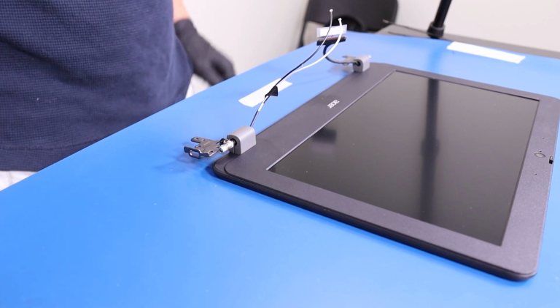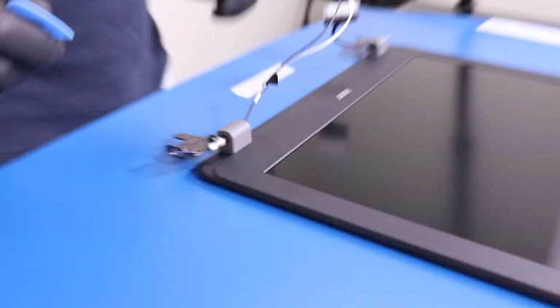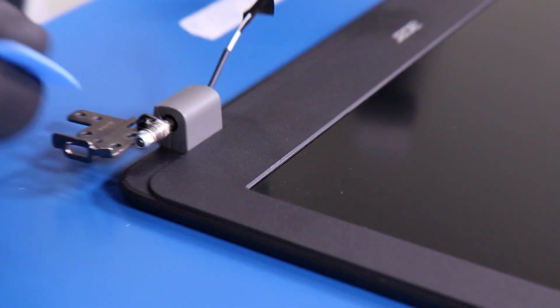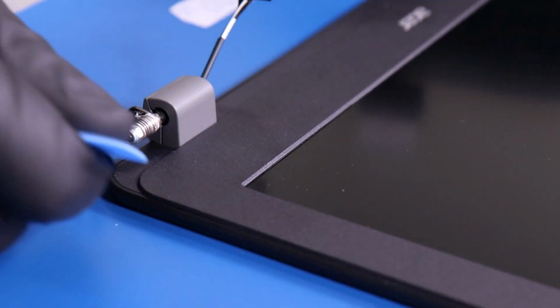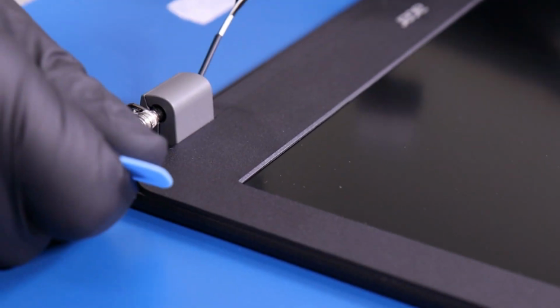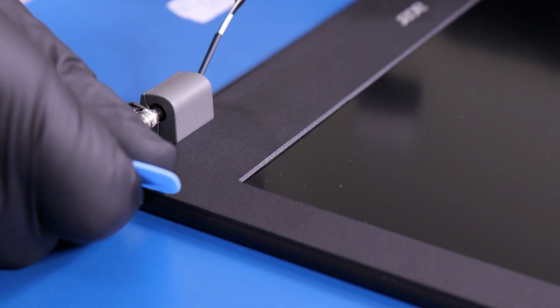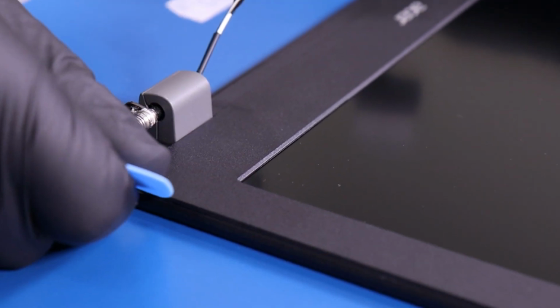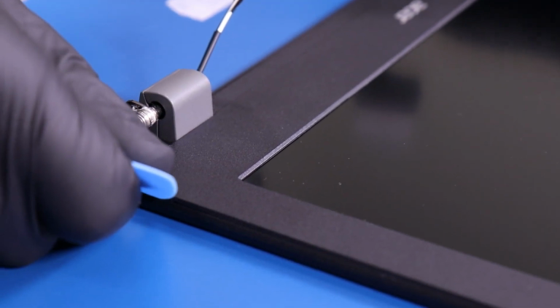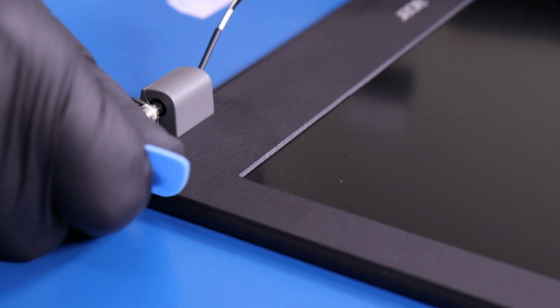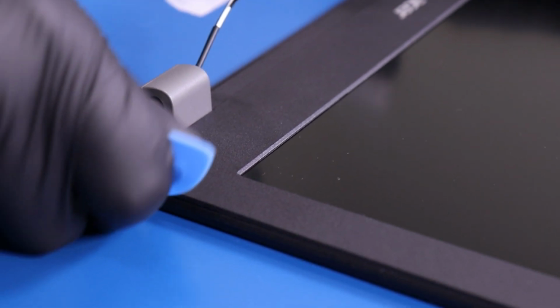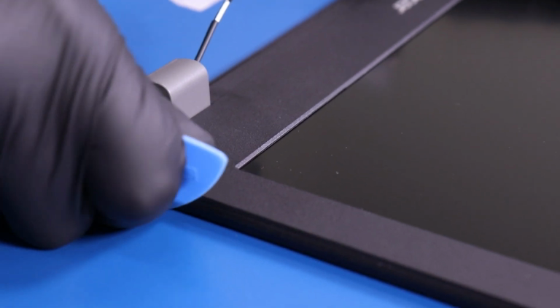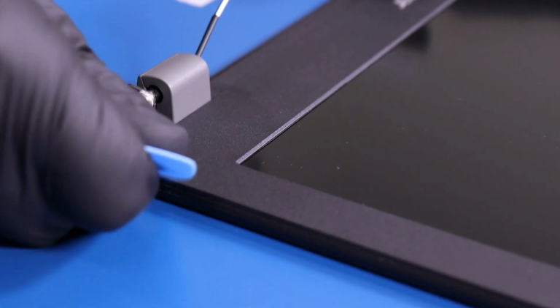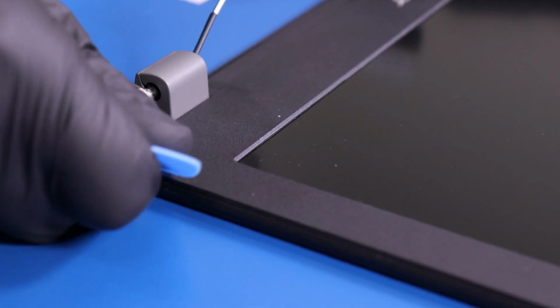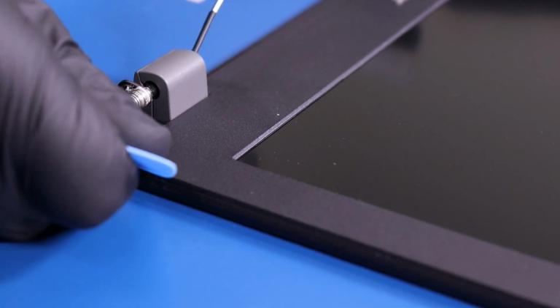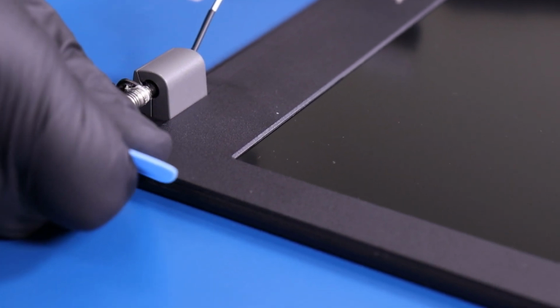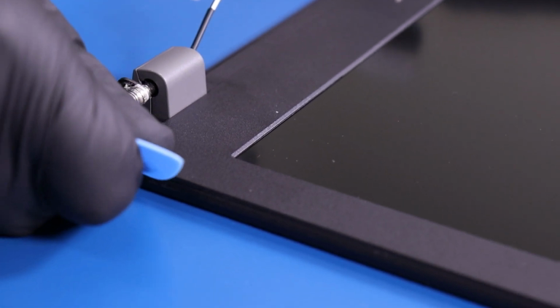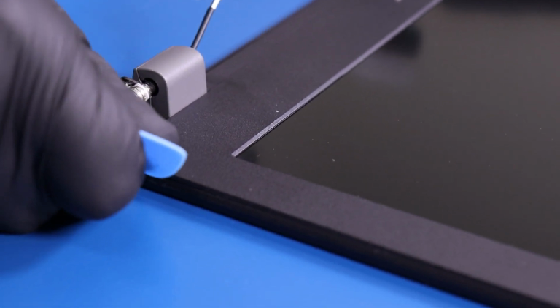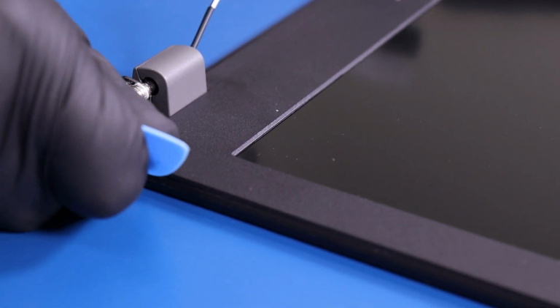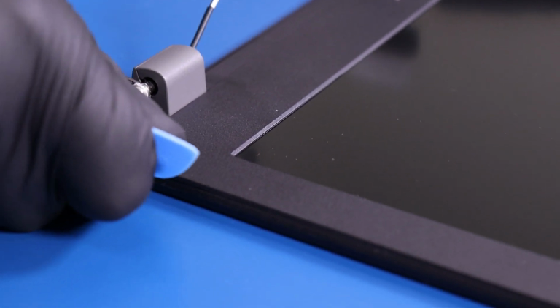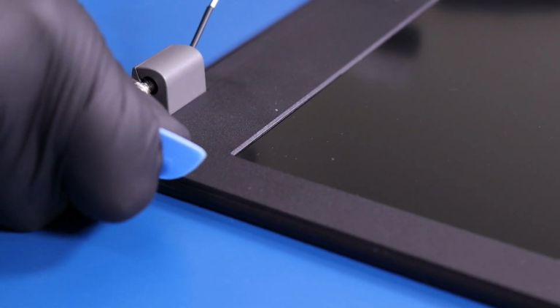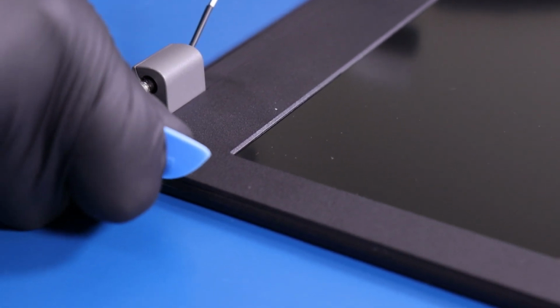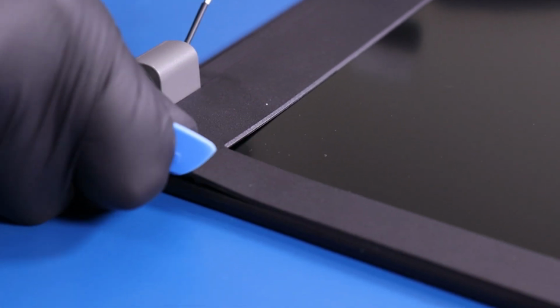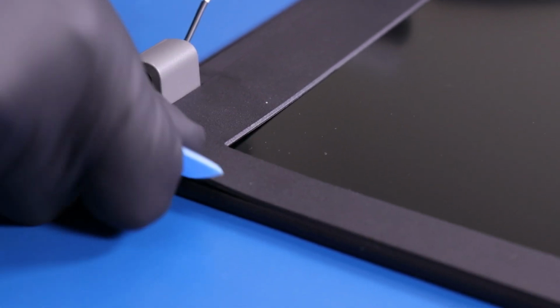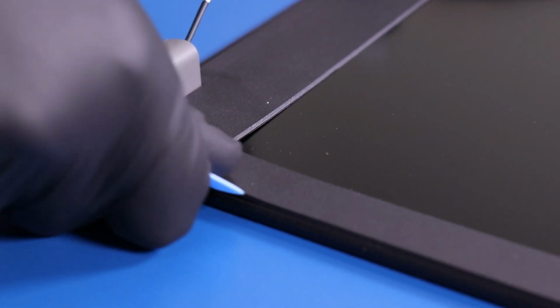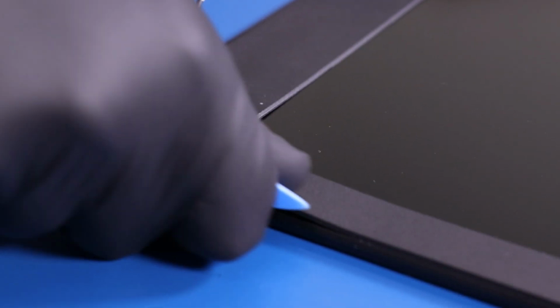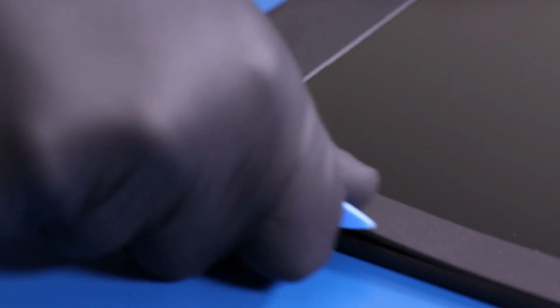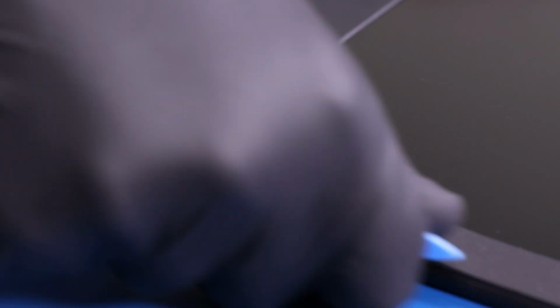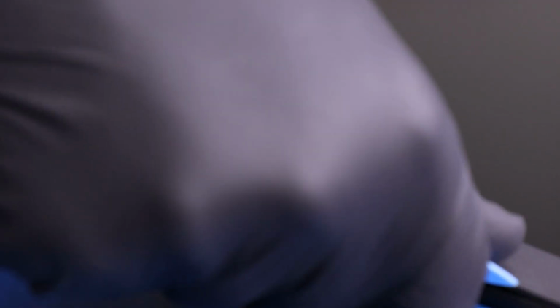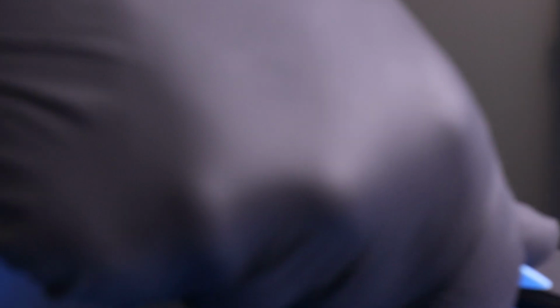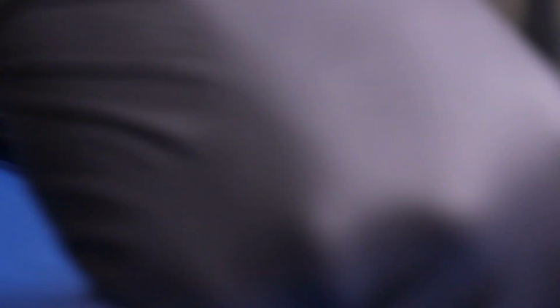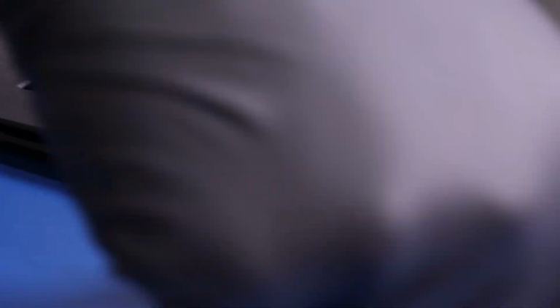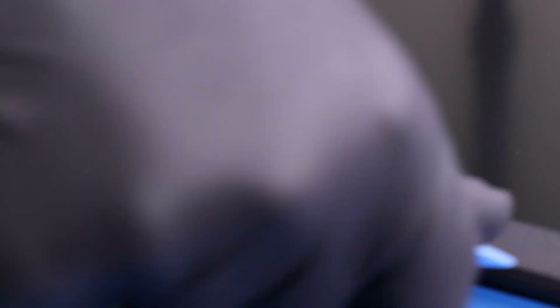Gently insert the opener pick between the bezel and the back cover, and slide along the edges to pop the bezel free.